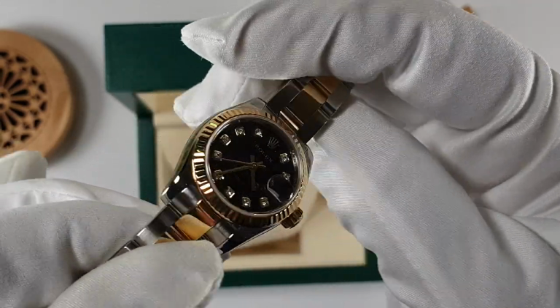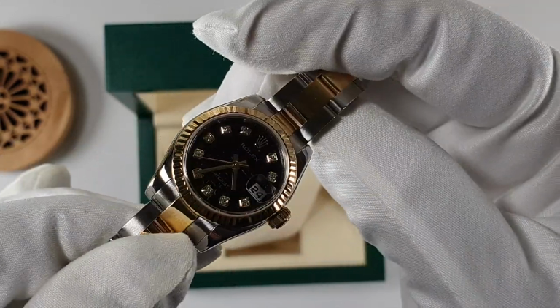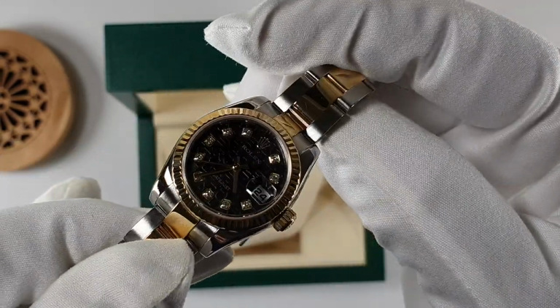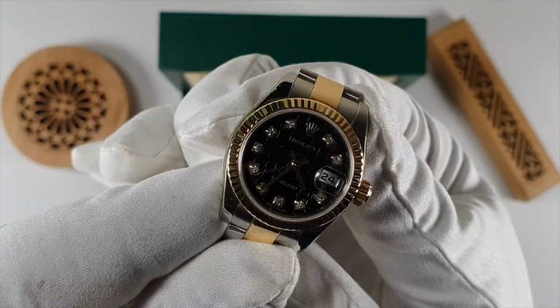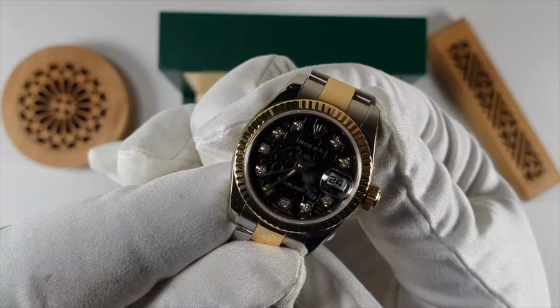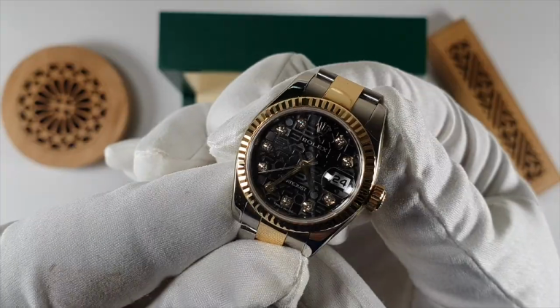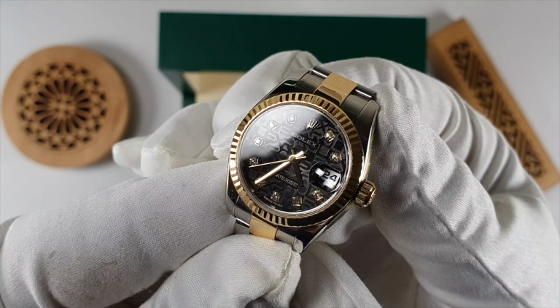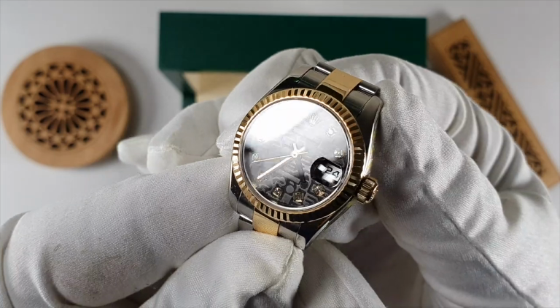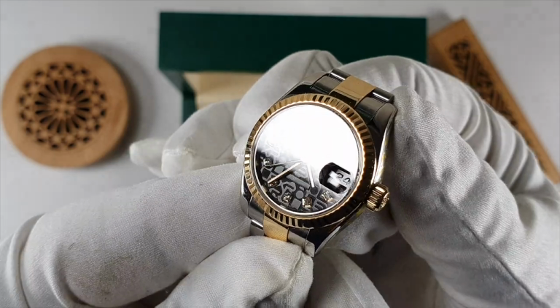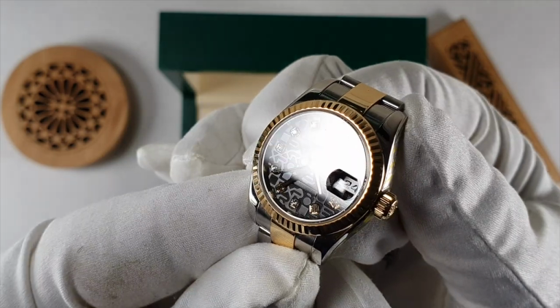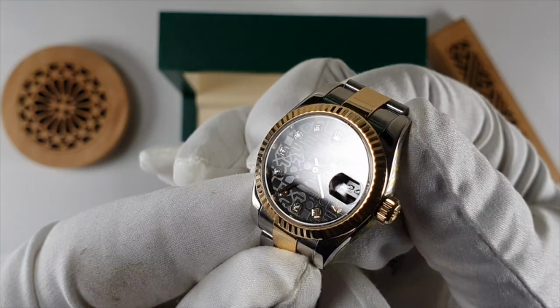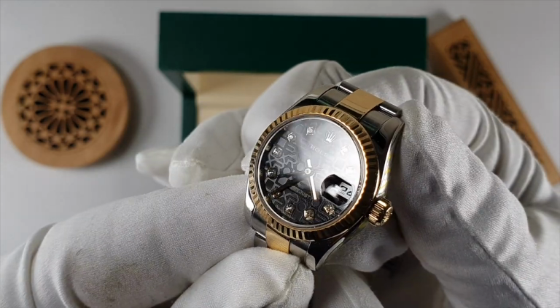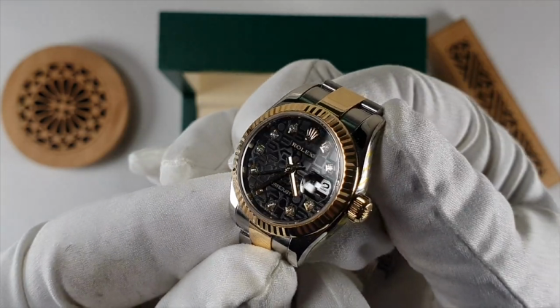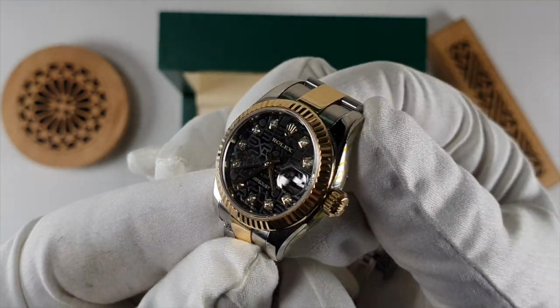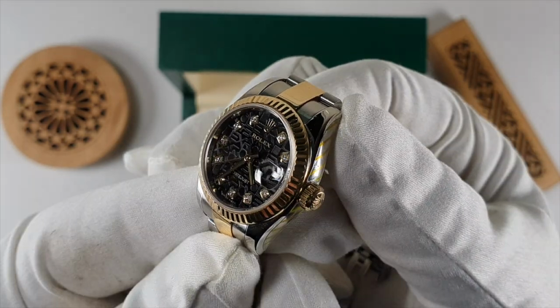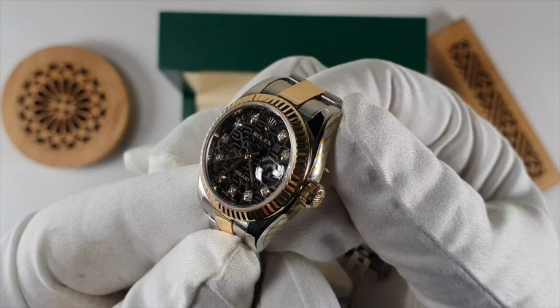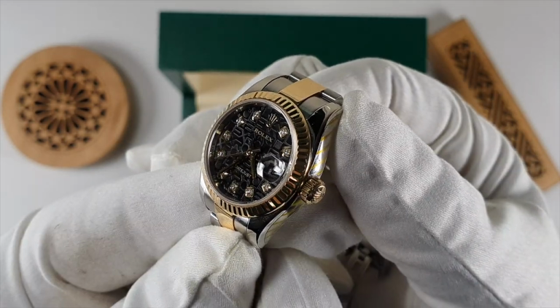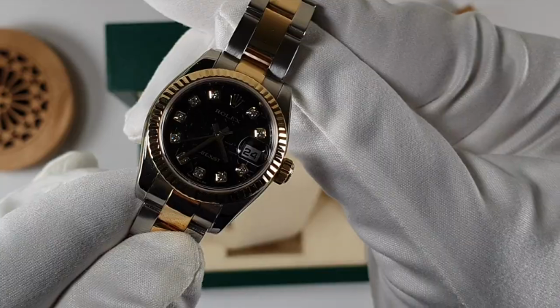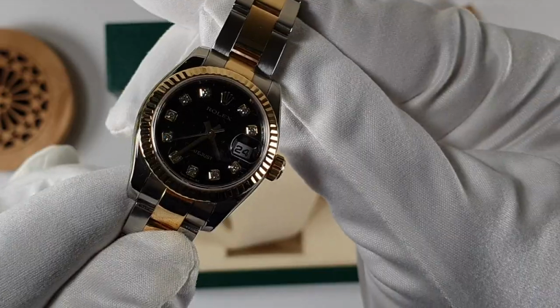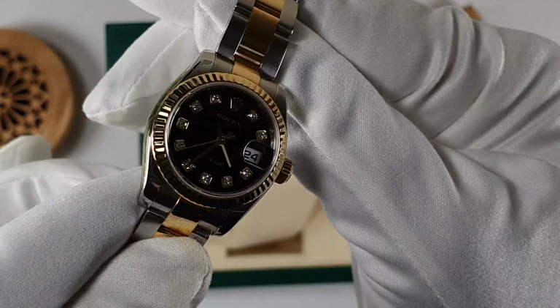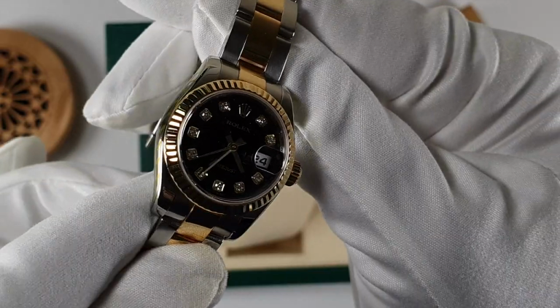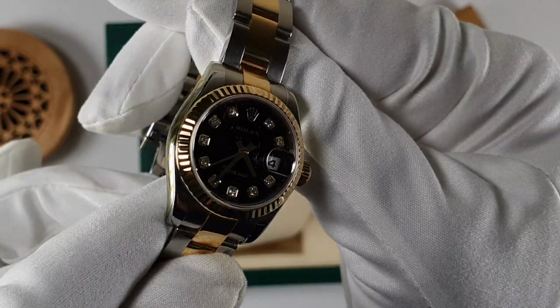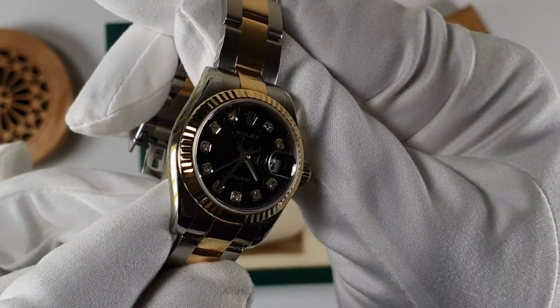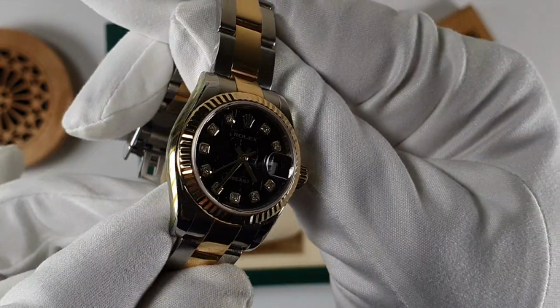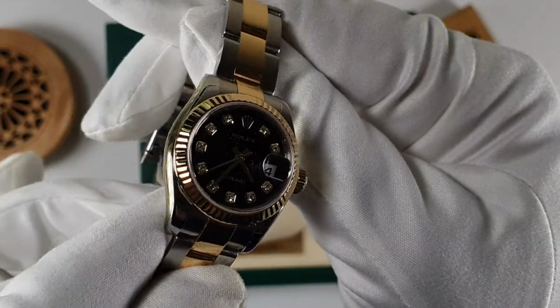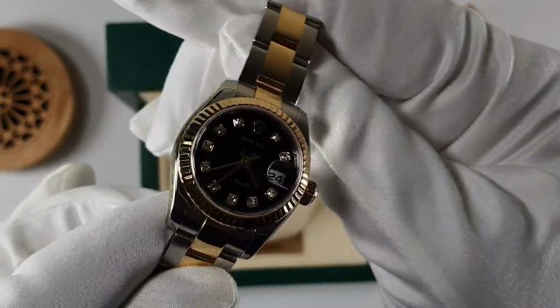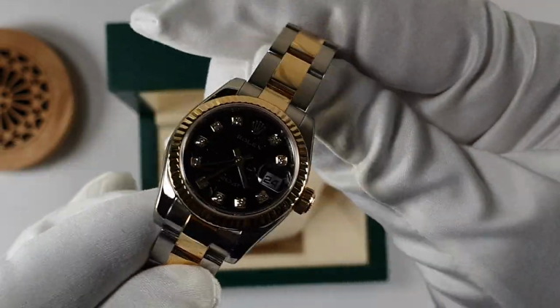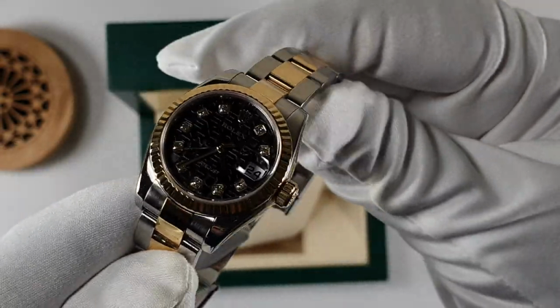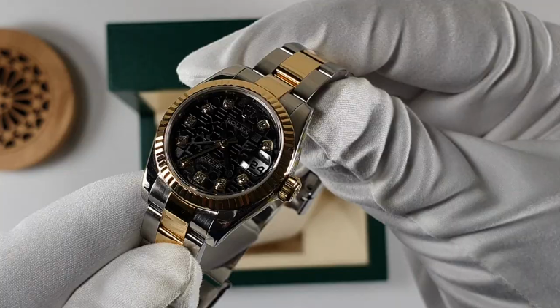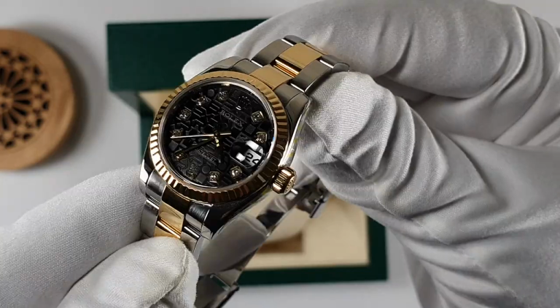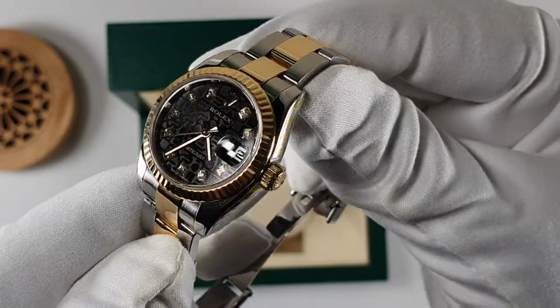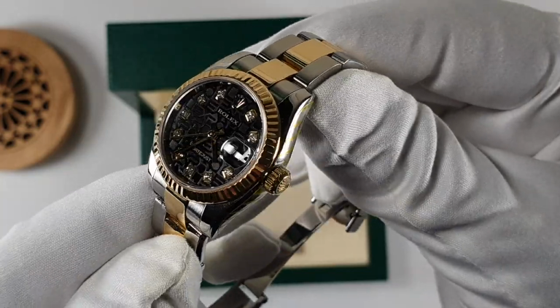Right guys, let's take a closer look at the watch. Thanks very much for tuning in, and take care. See you in the next one. Bye-bye!